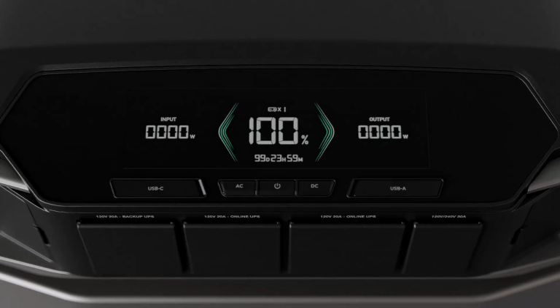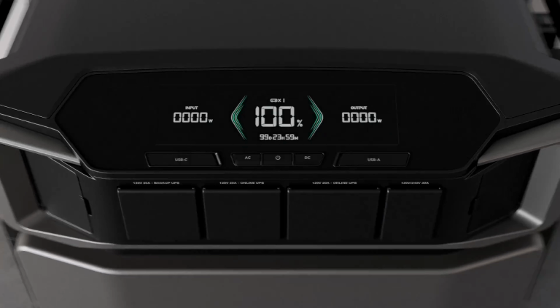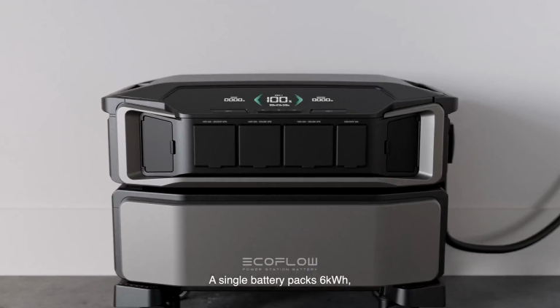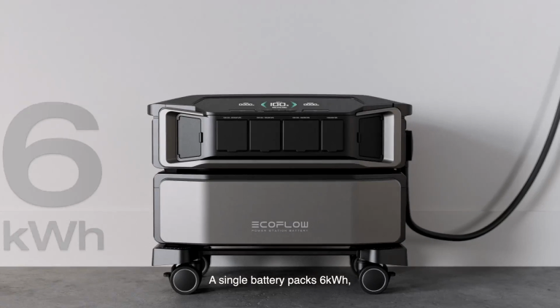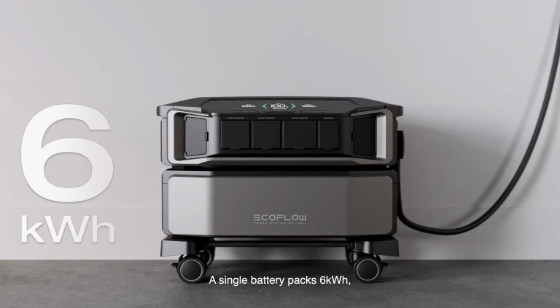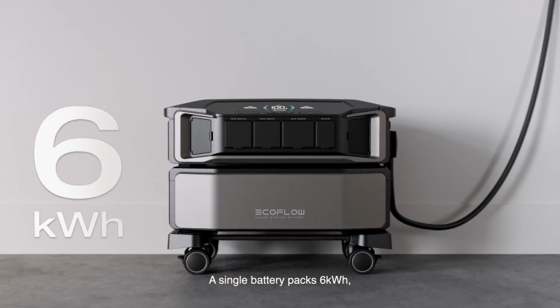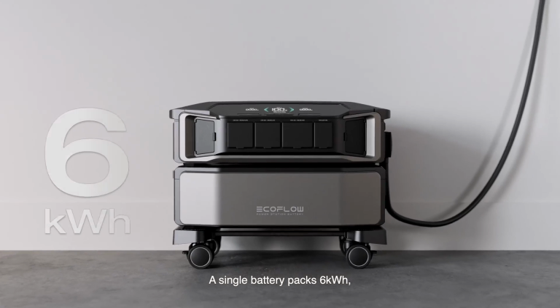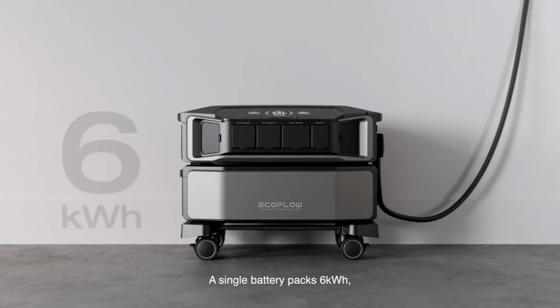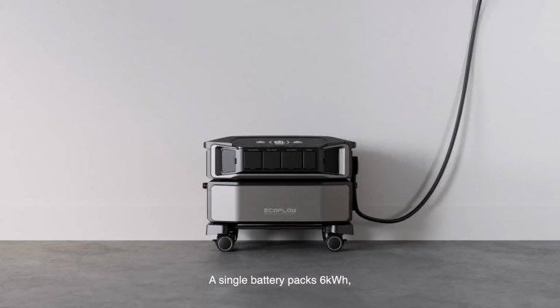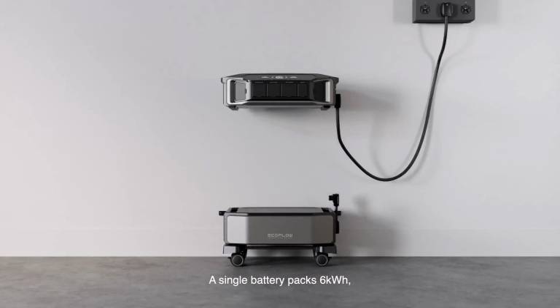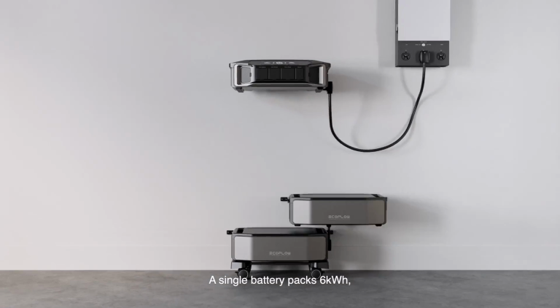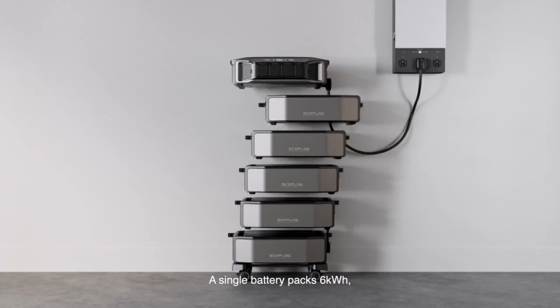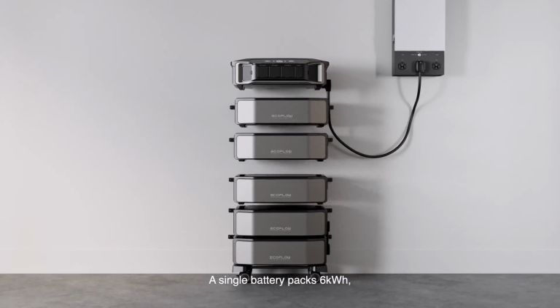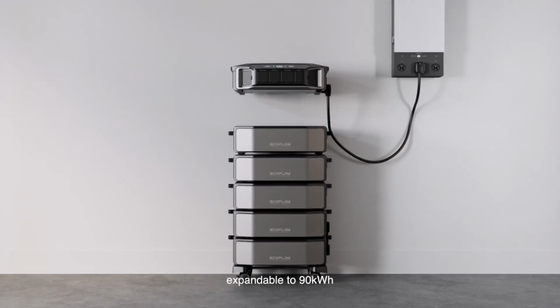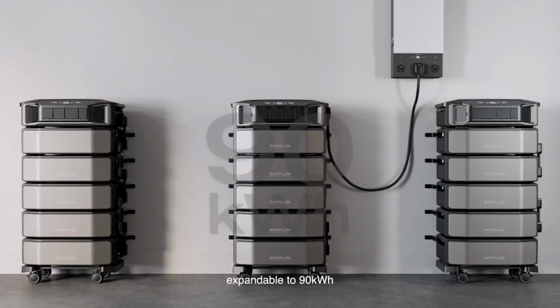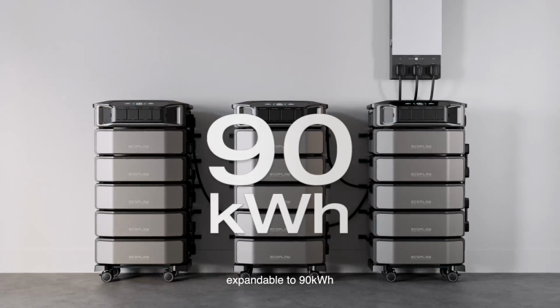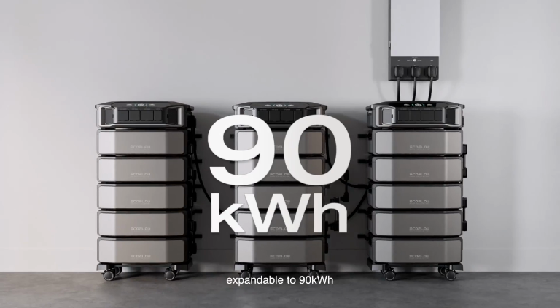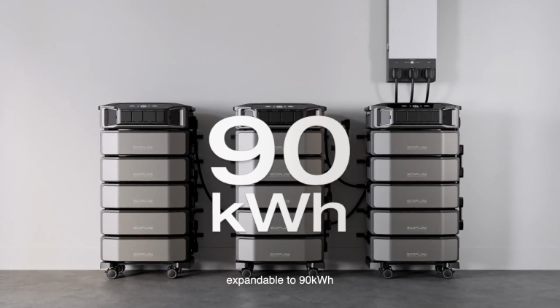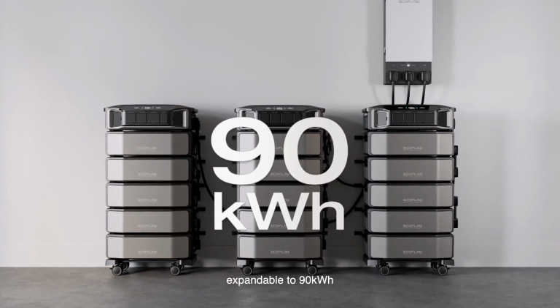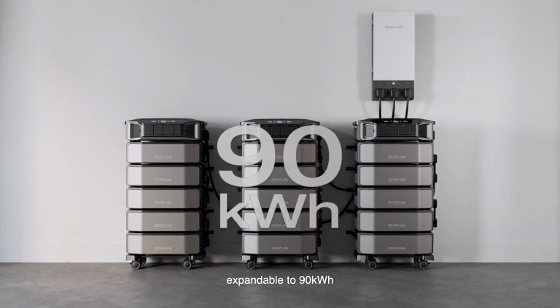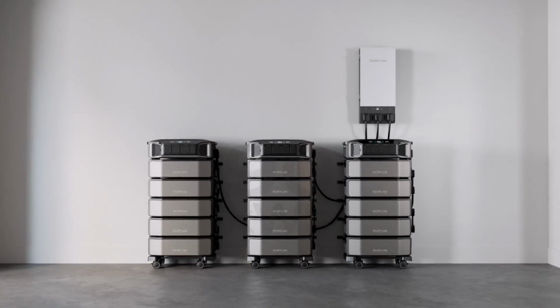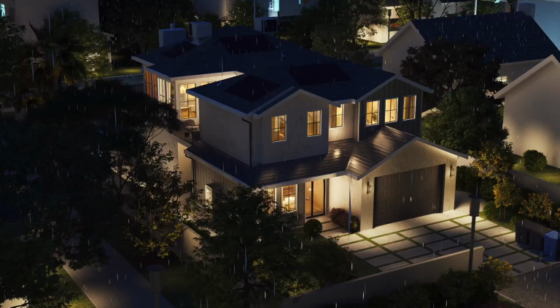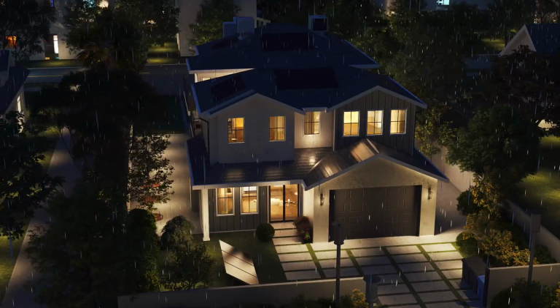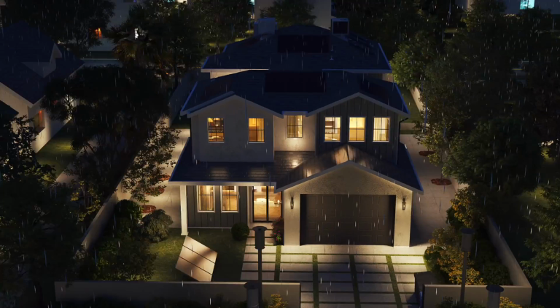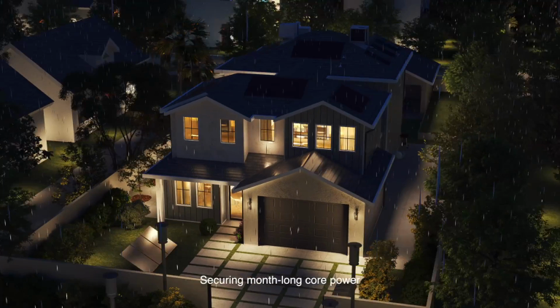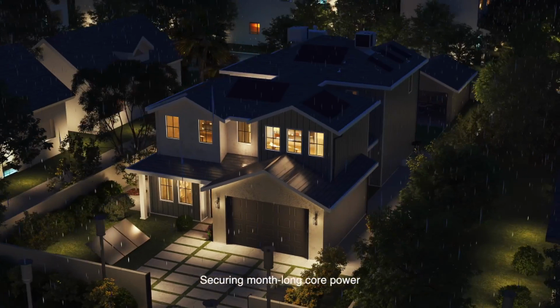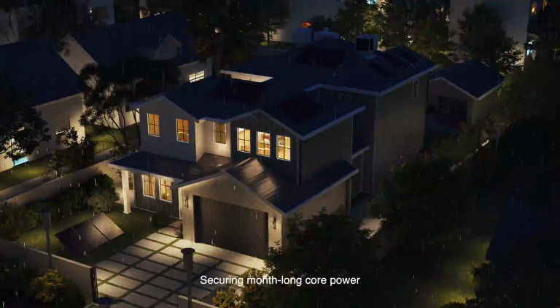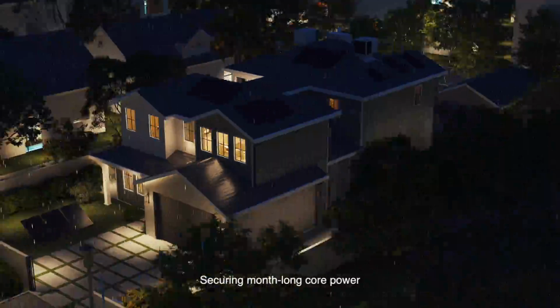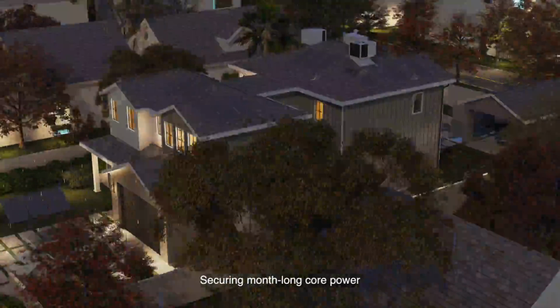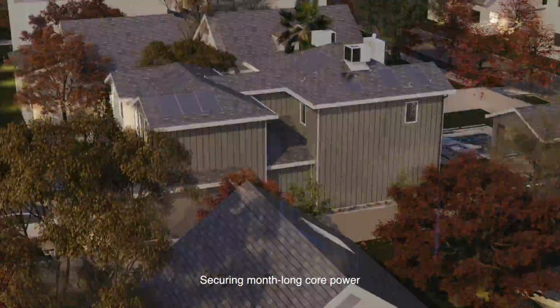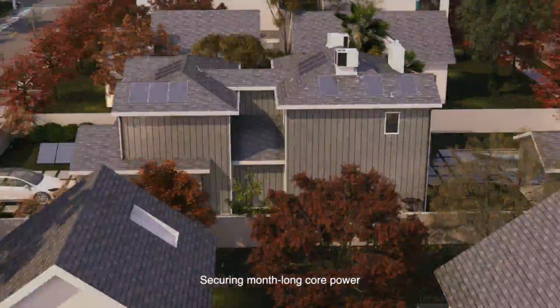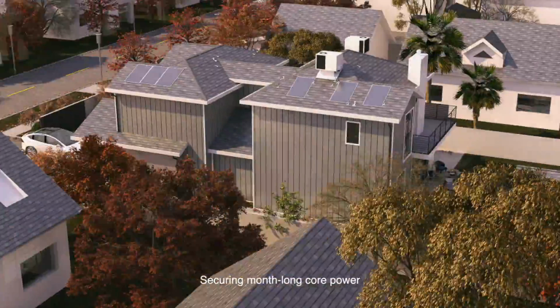A single battery packs 6 kilowatt hours, expandable to 90, securing month-long core power.